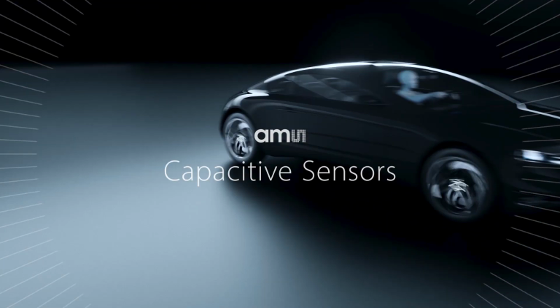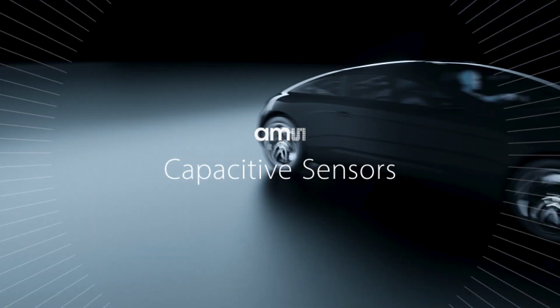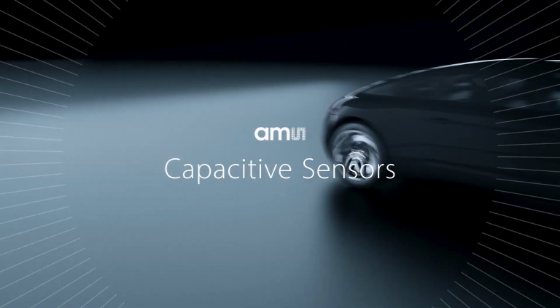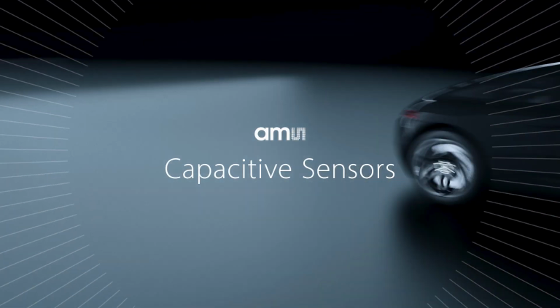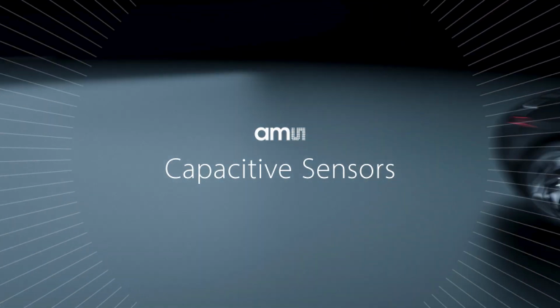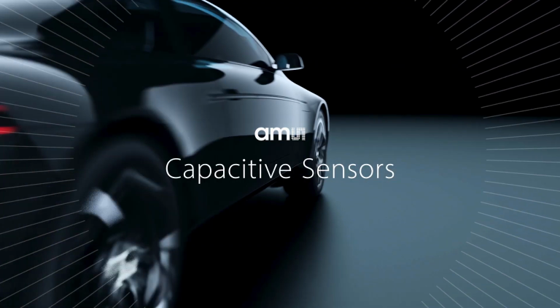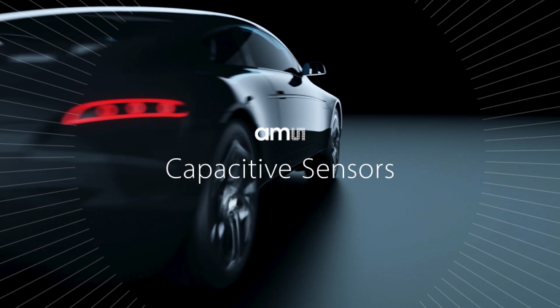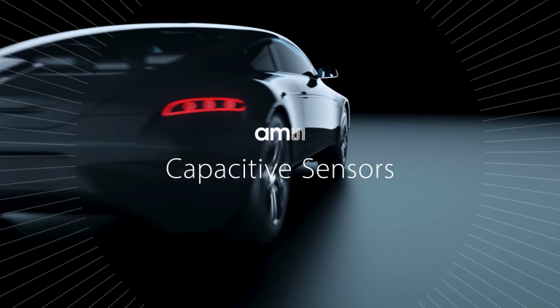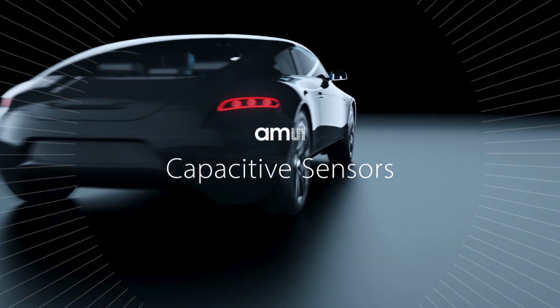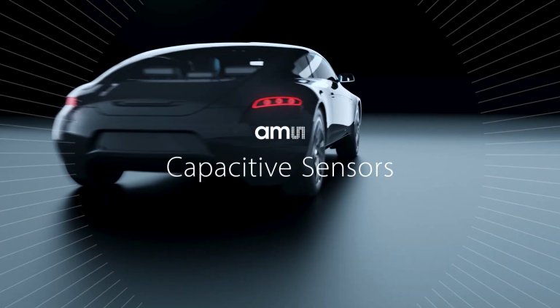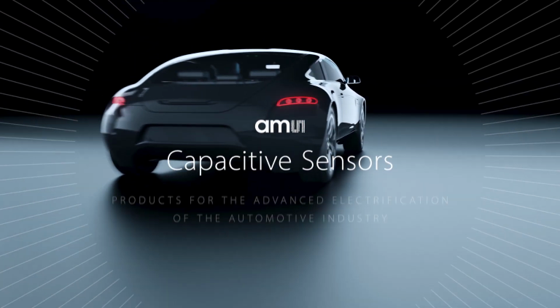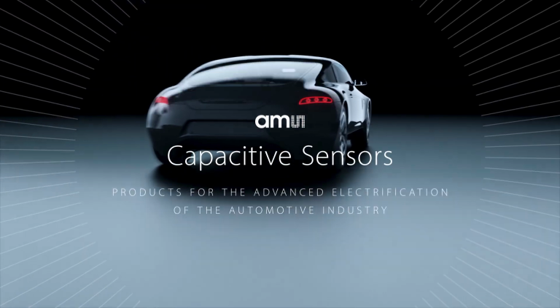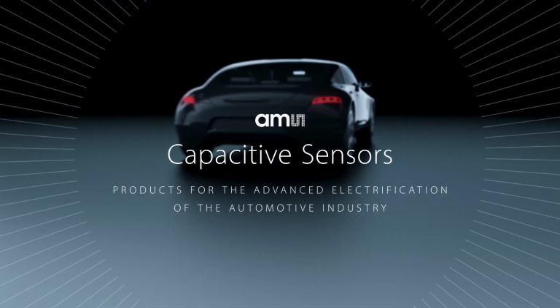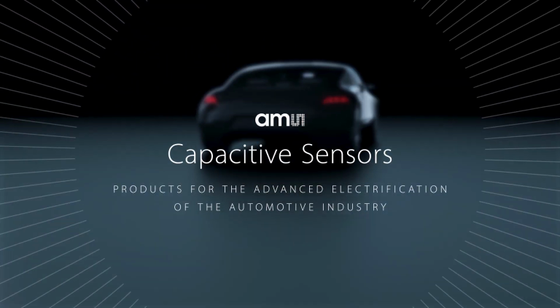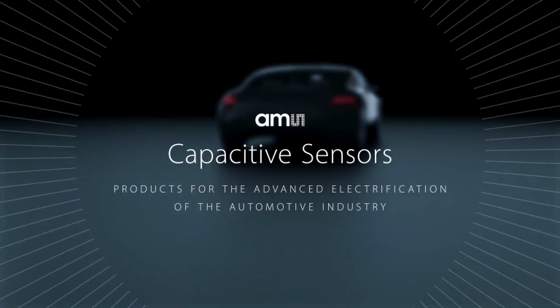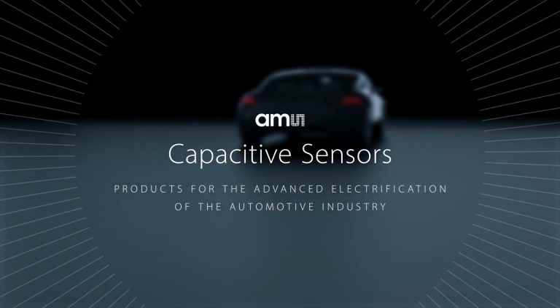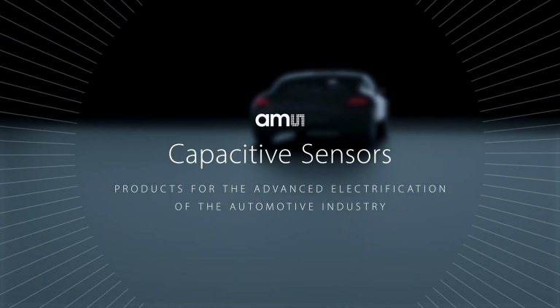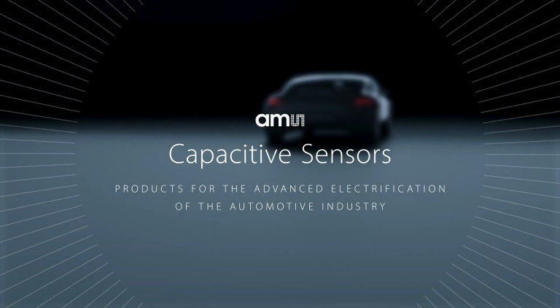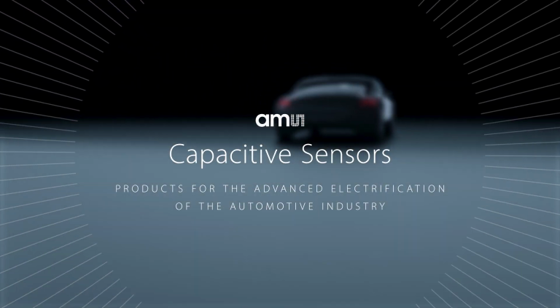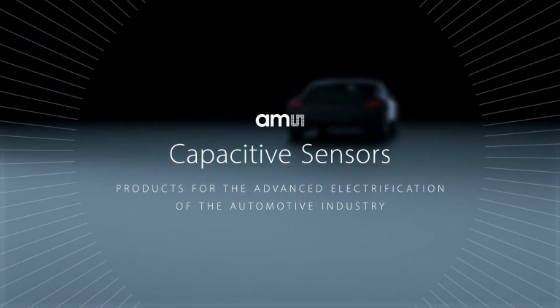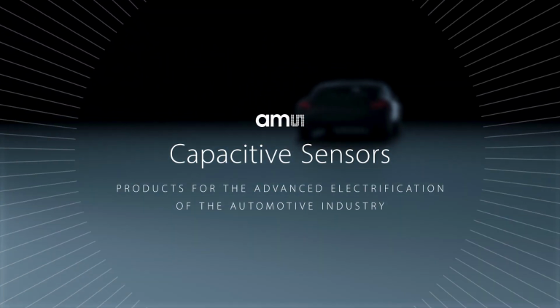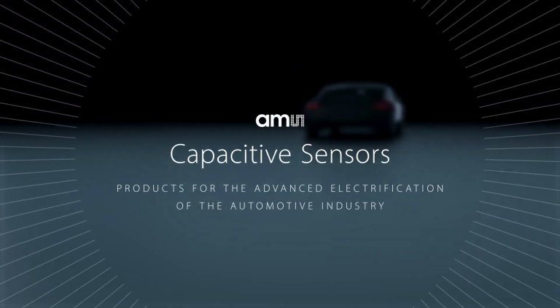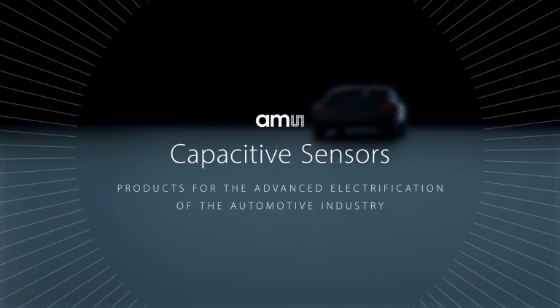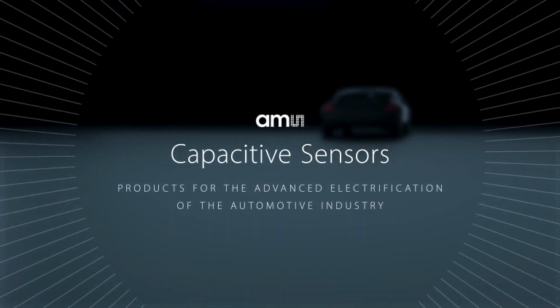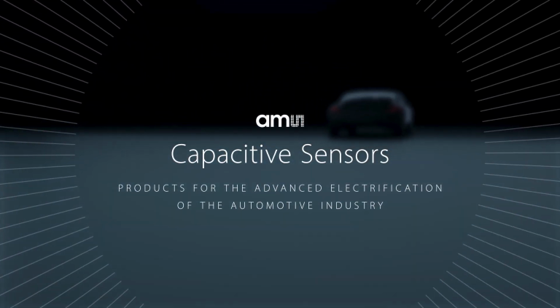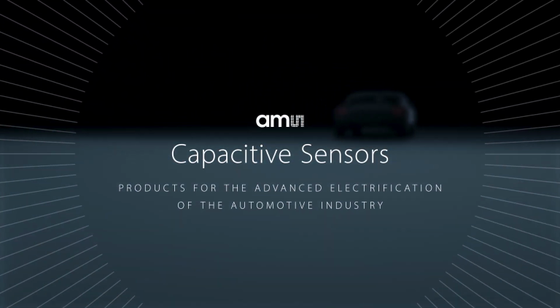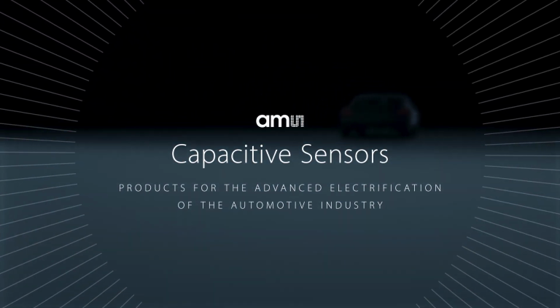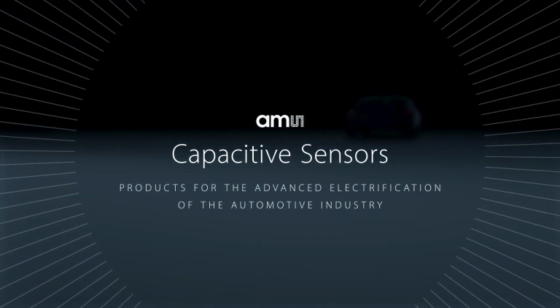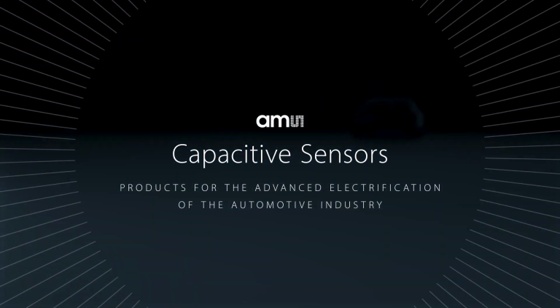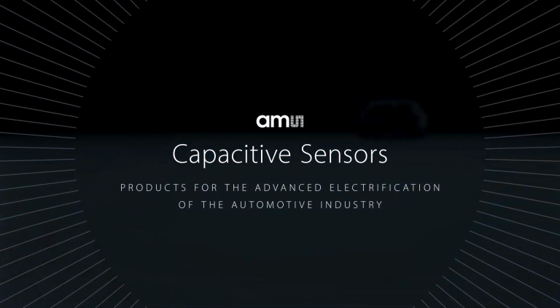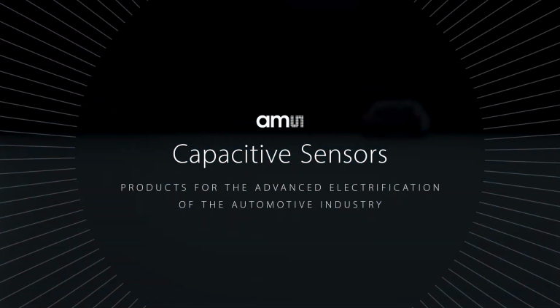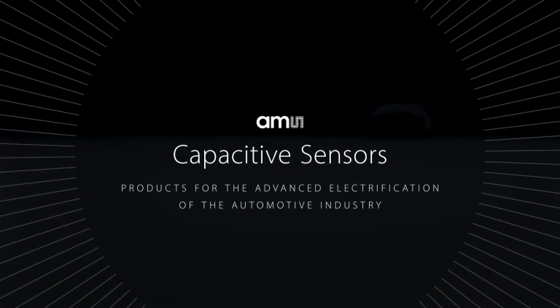AMS capacitive sensors: products for the advanced electrification of the automotive industry.